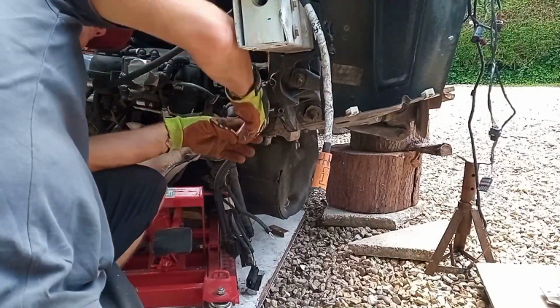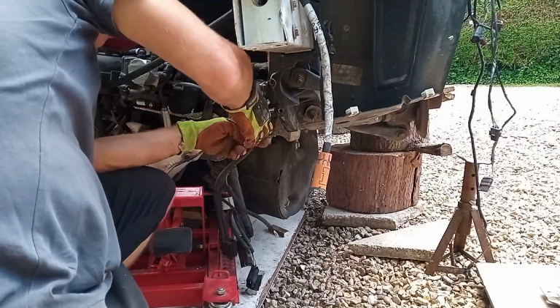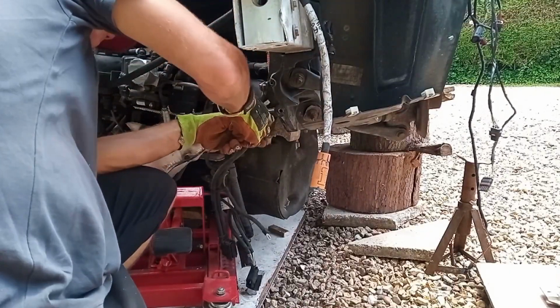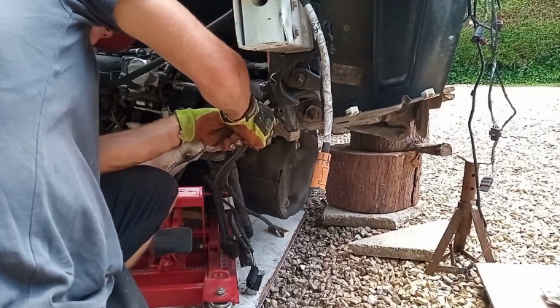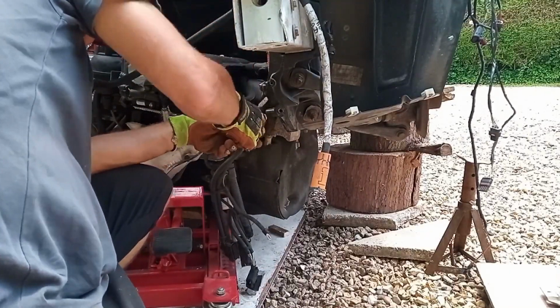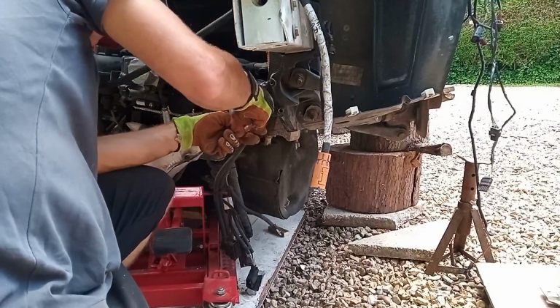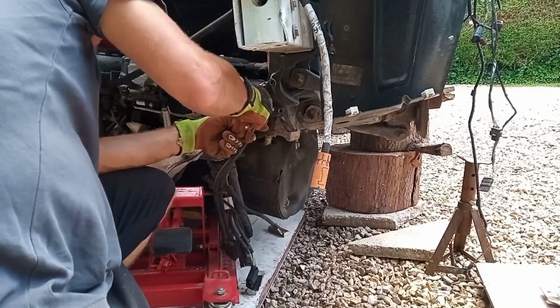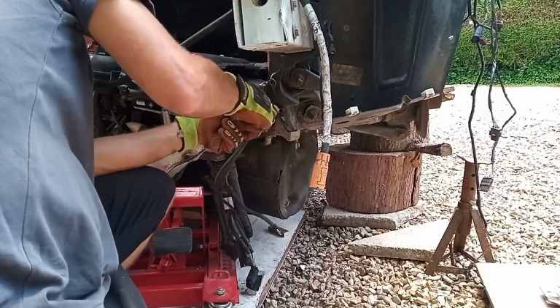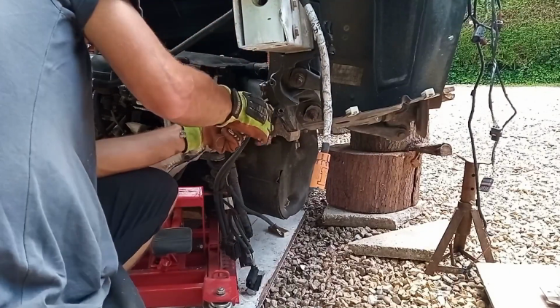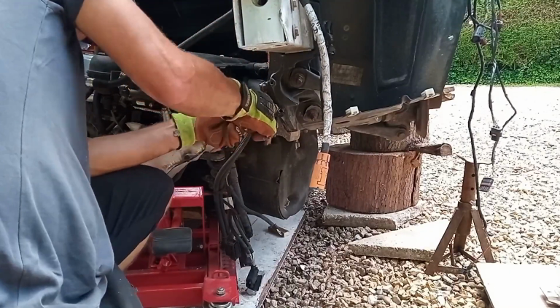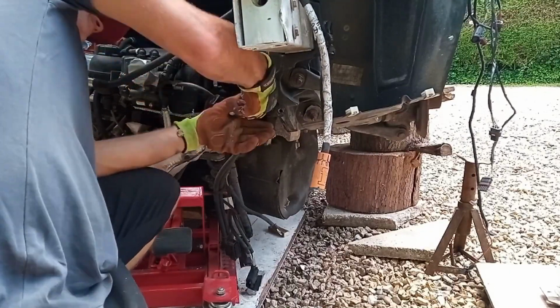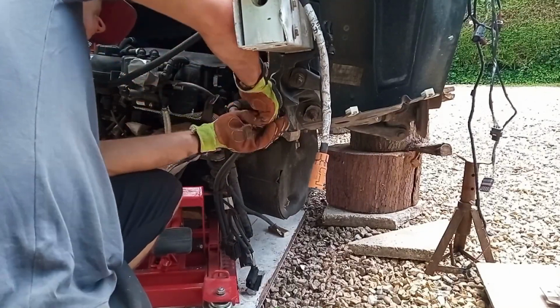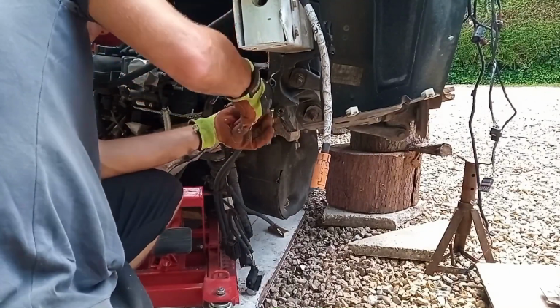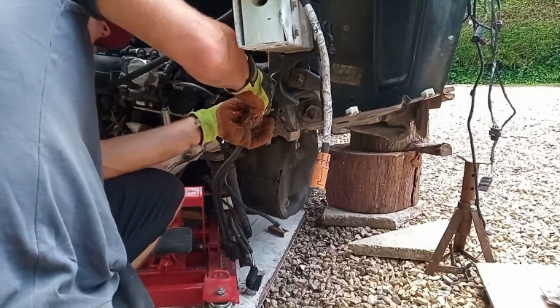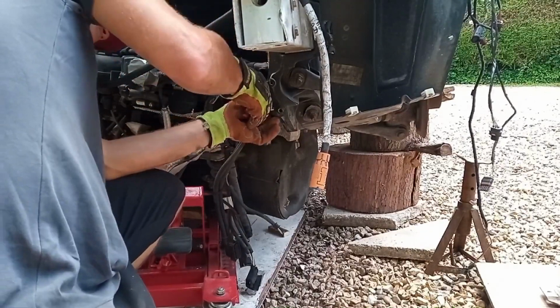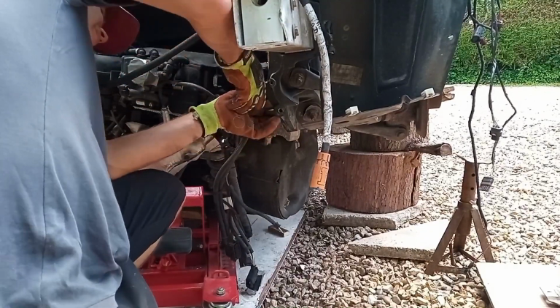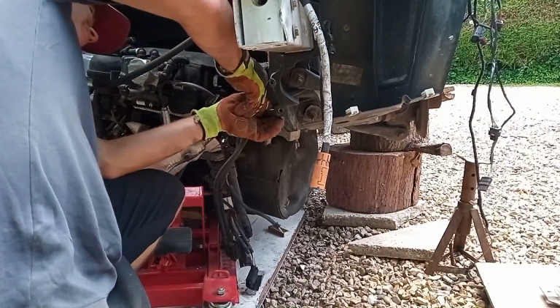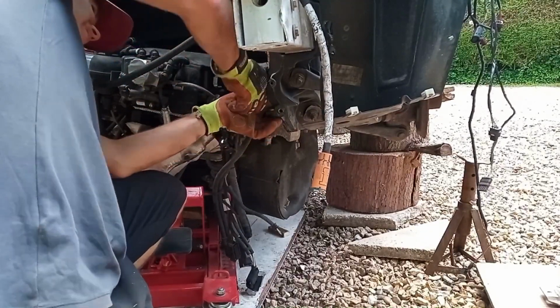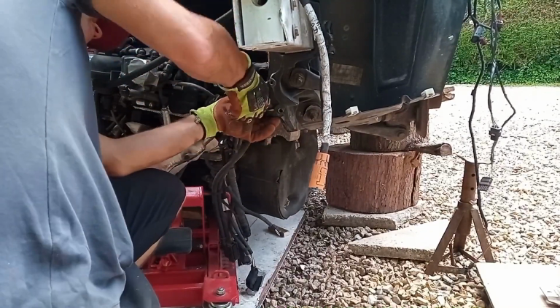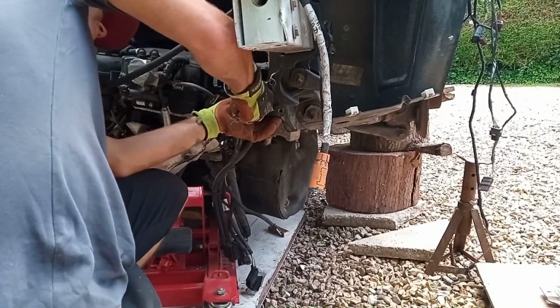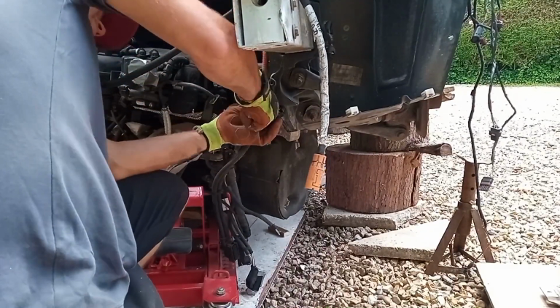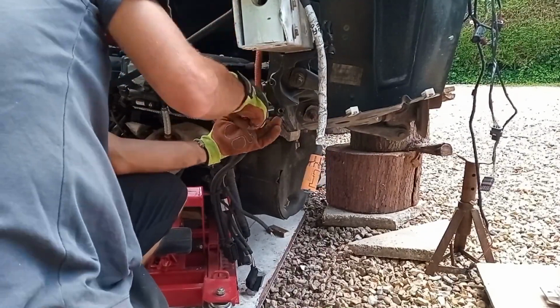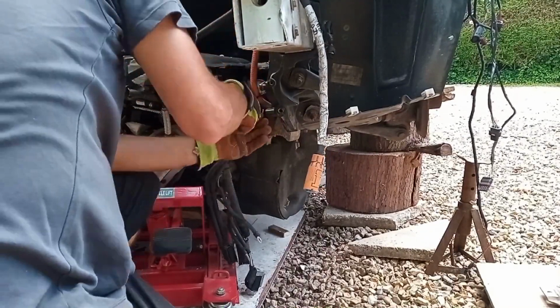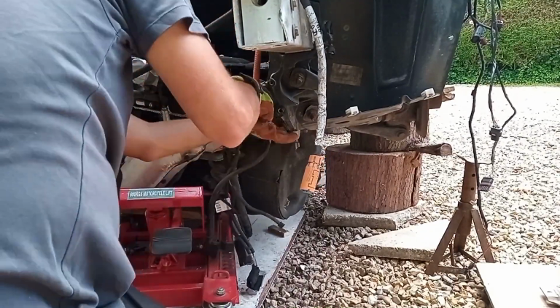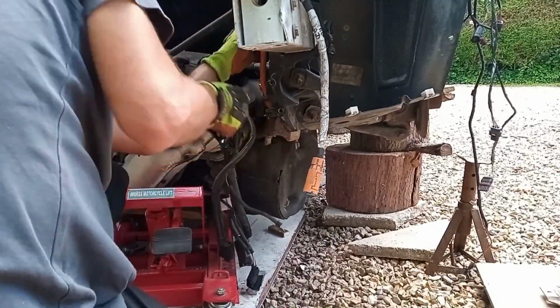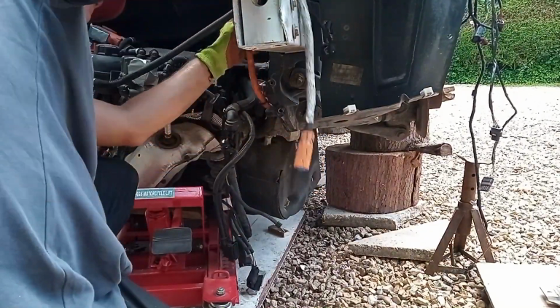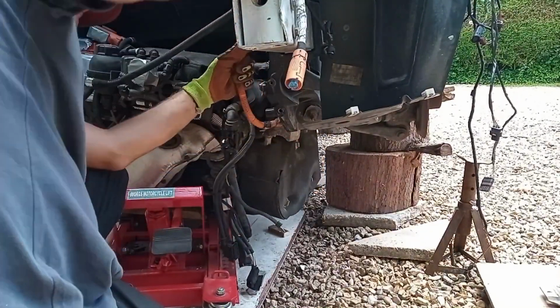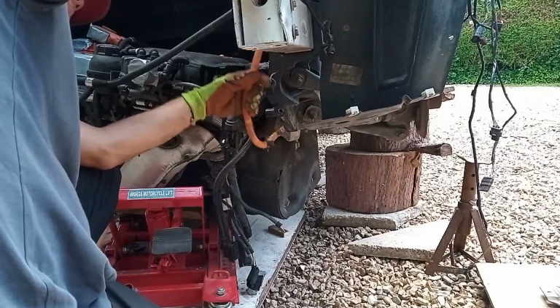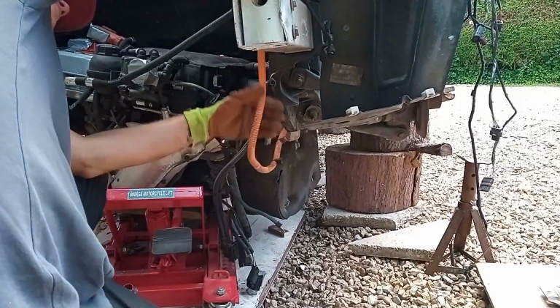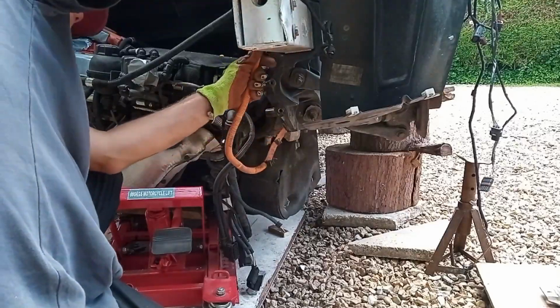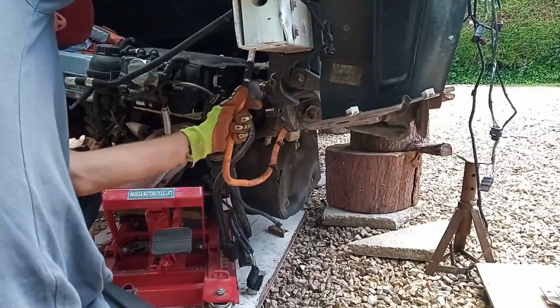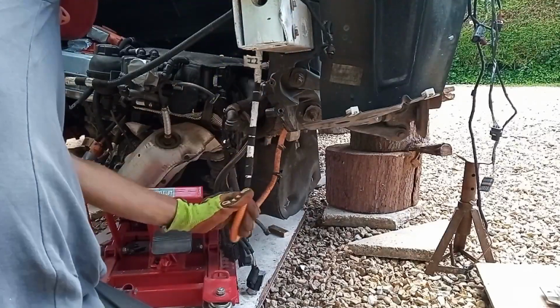This cable is held in by tie wraps, so we're just going to snip them off so we can move the cable out of the way.